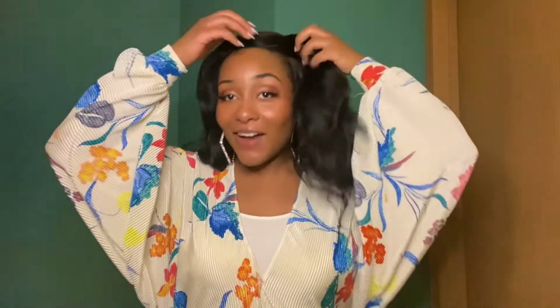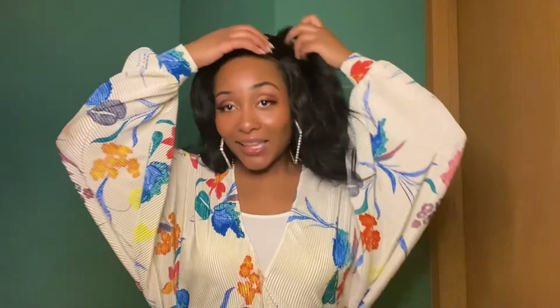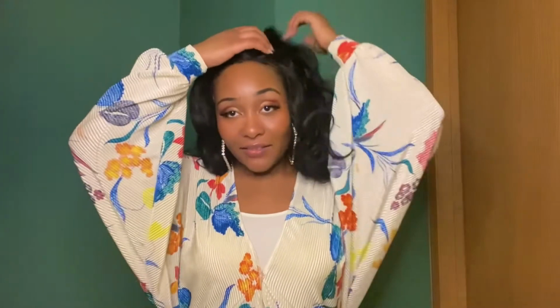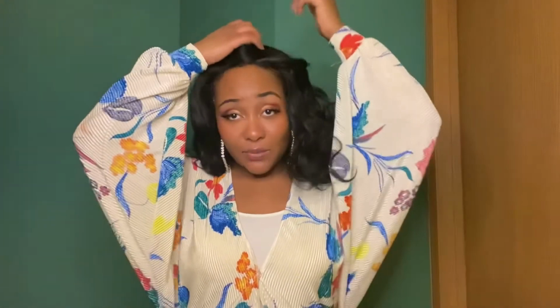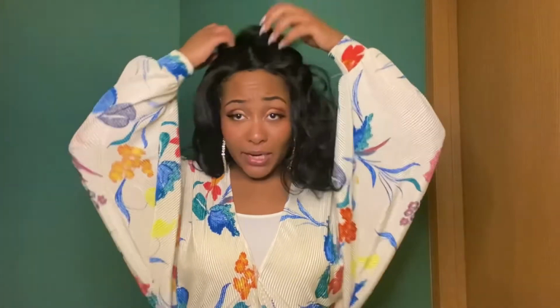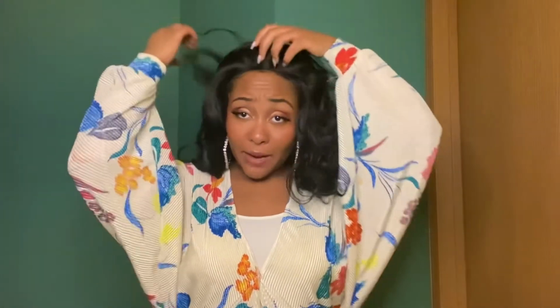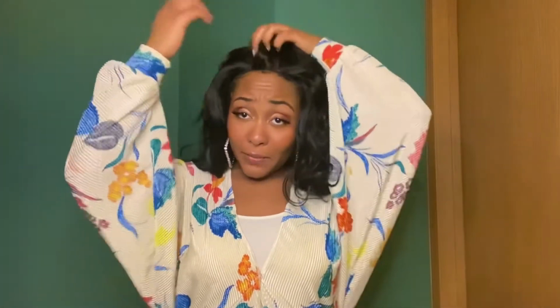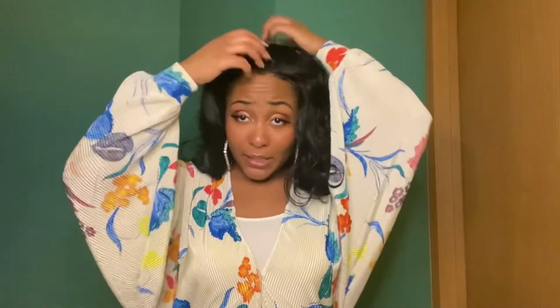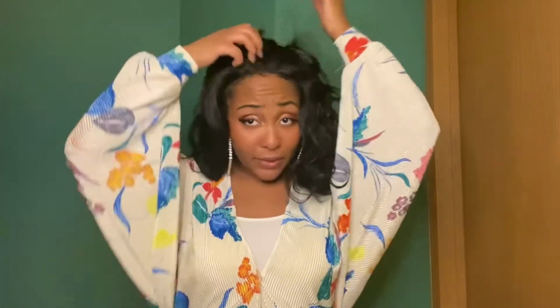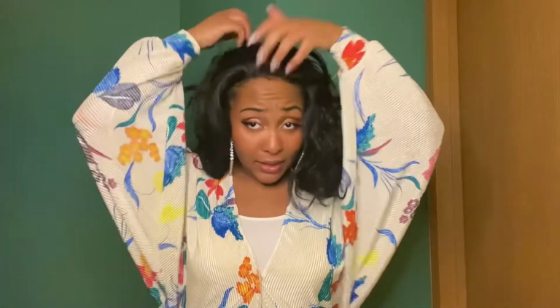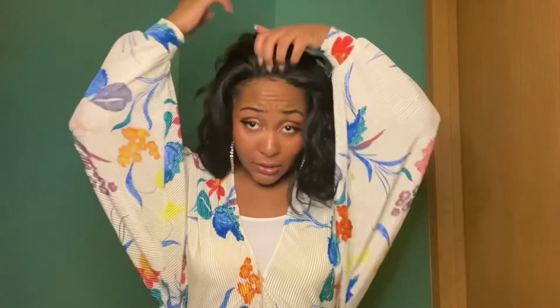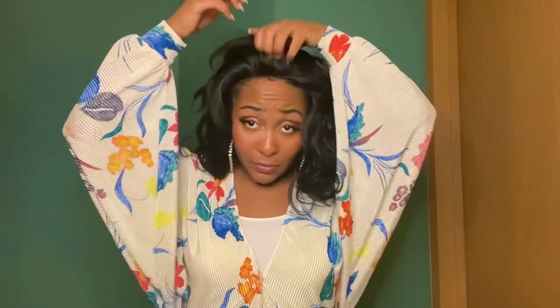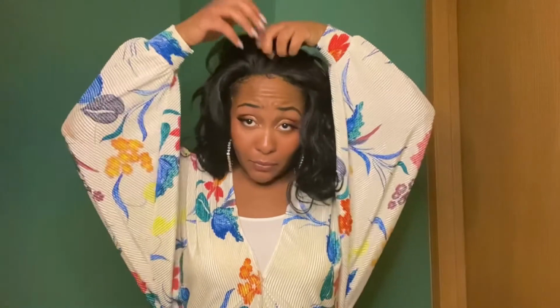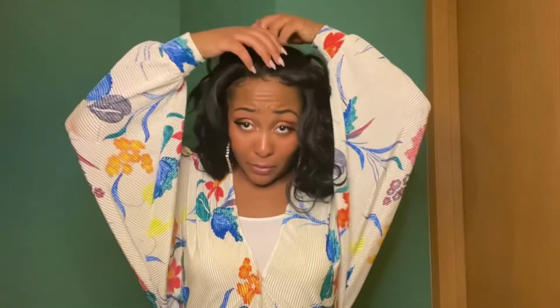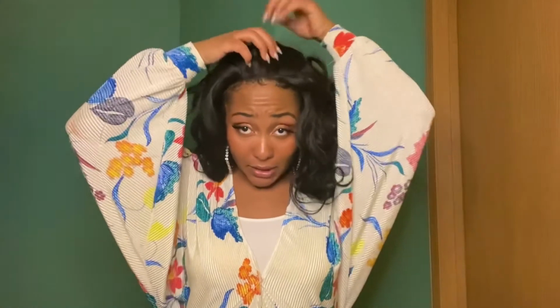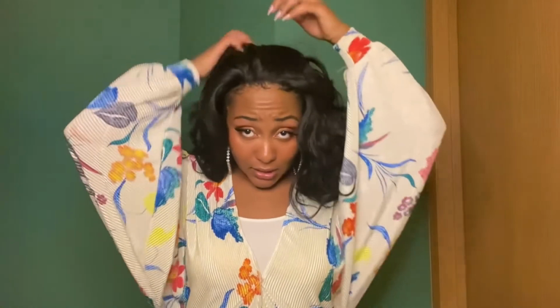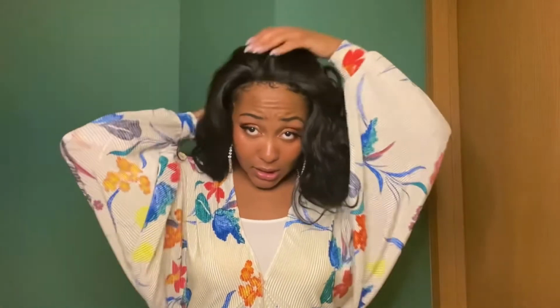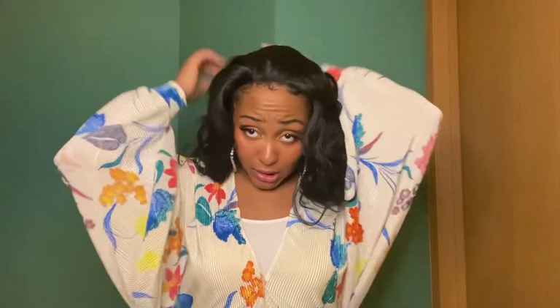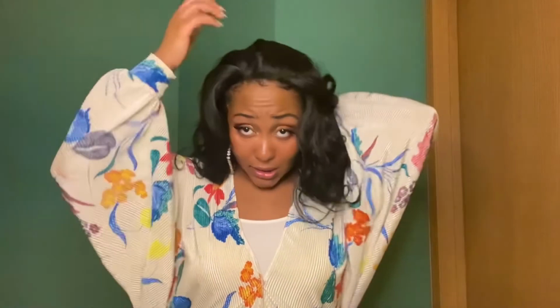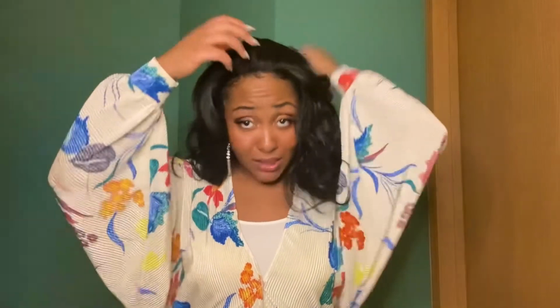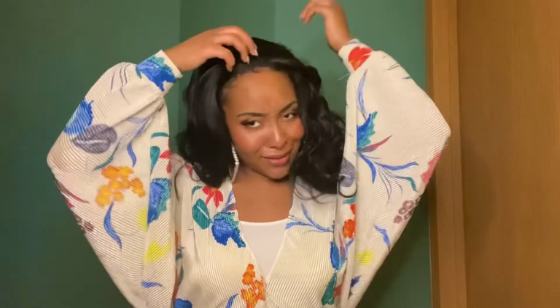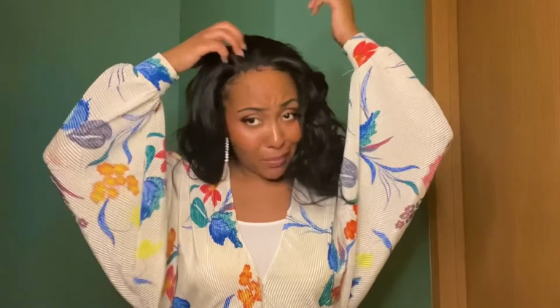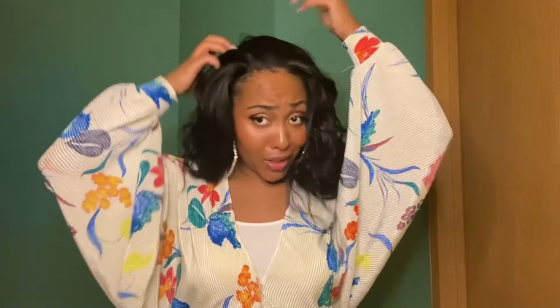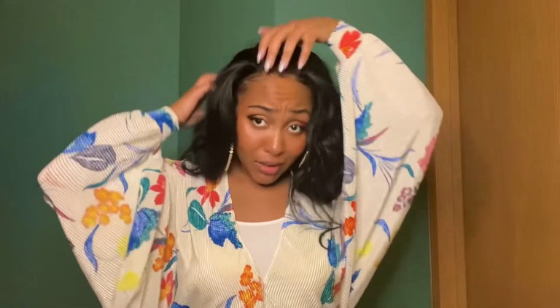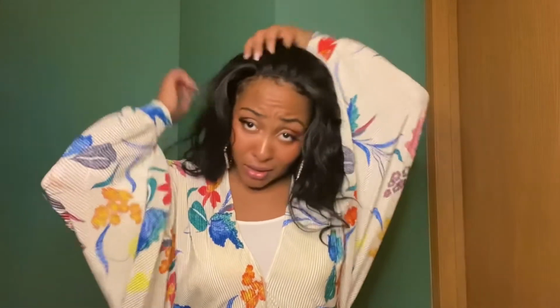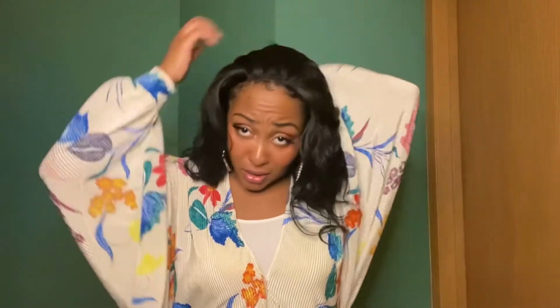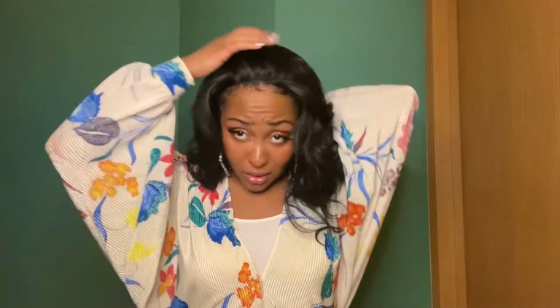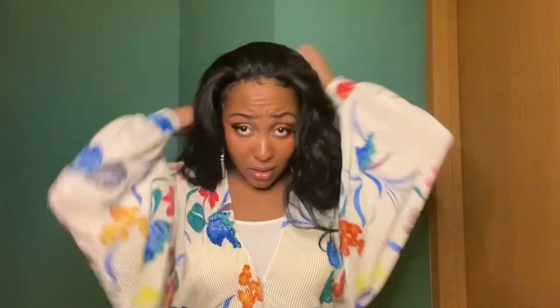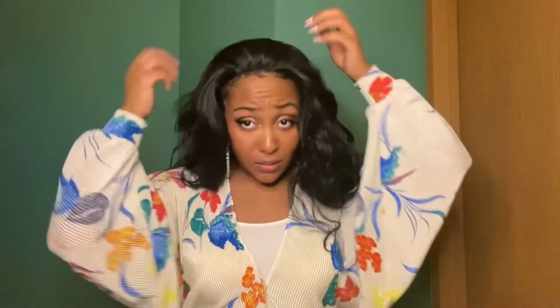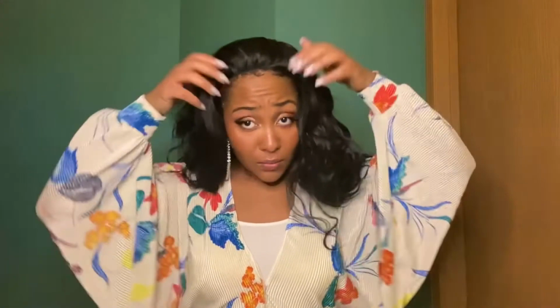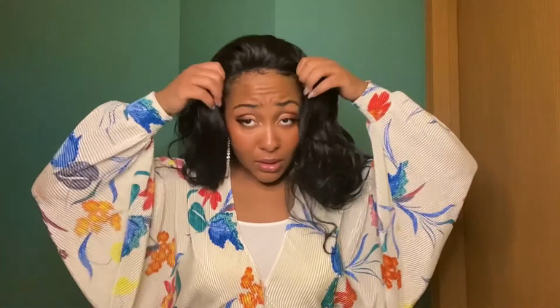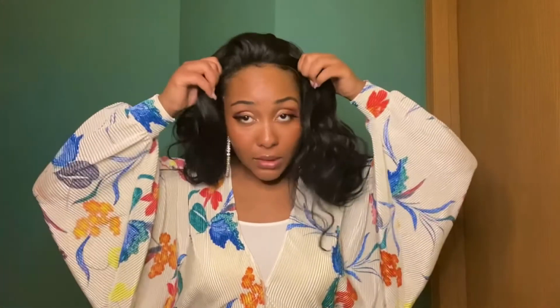I love this wig. I'm going to play with it a little bit more because I bought it.